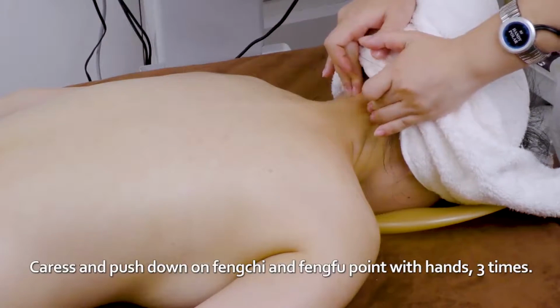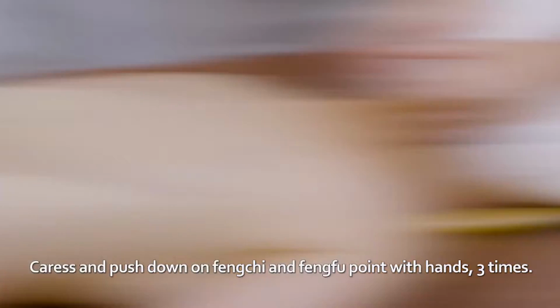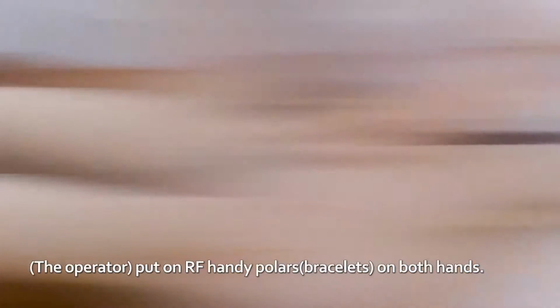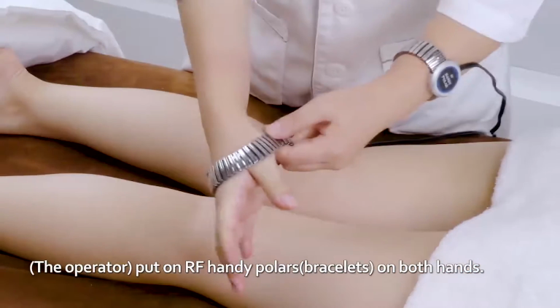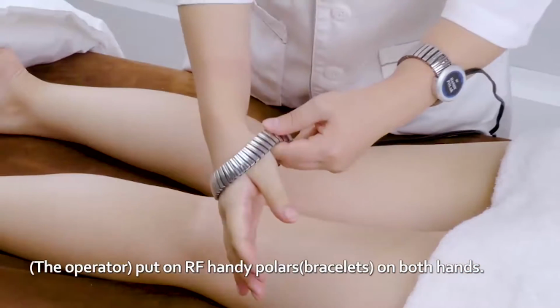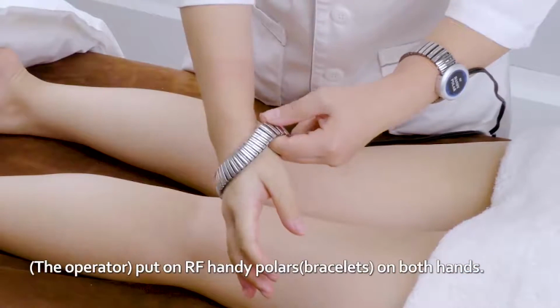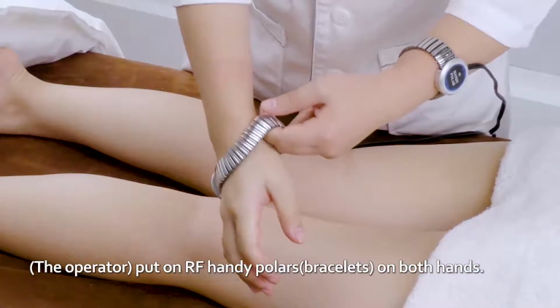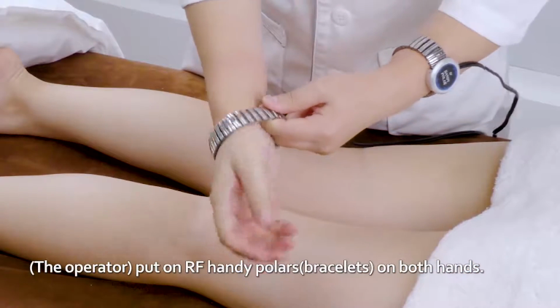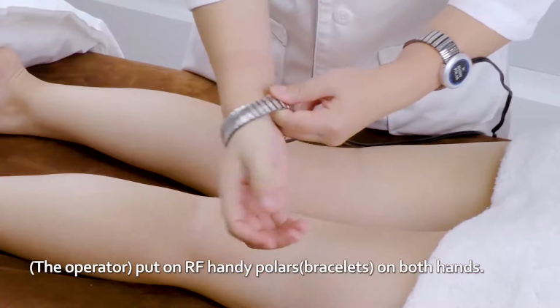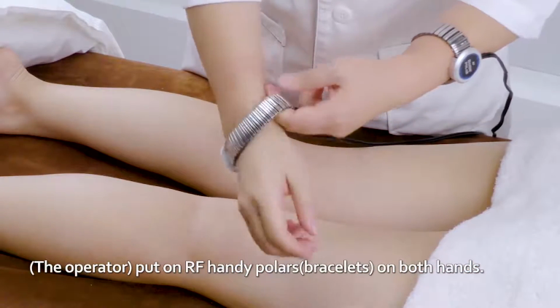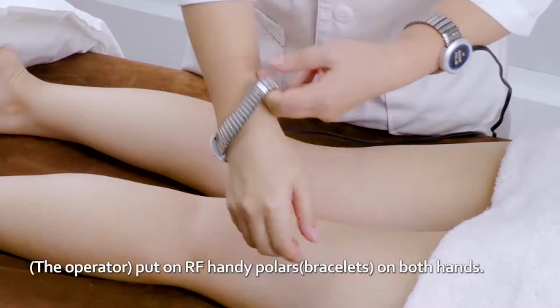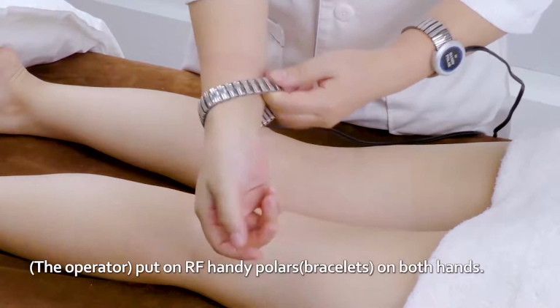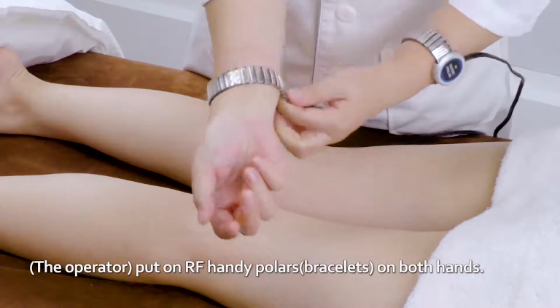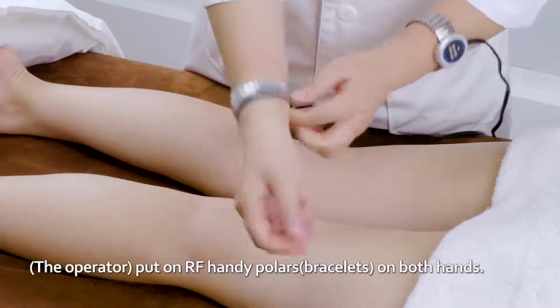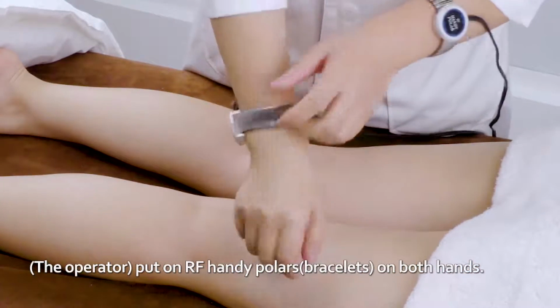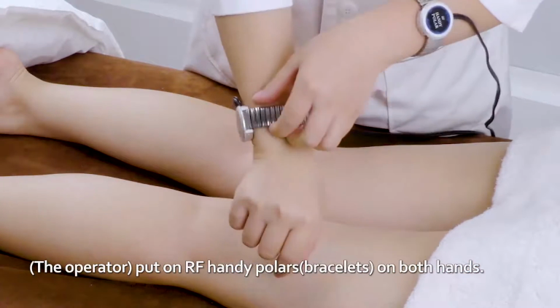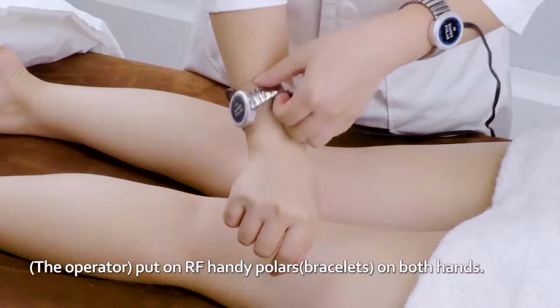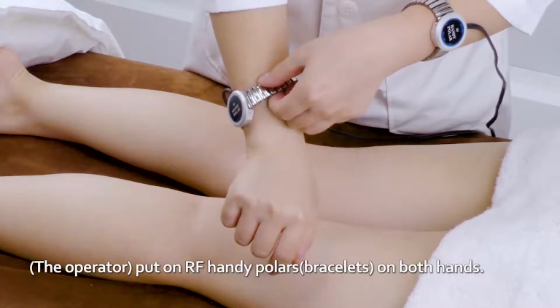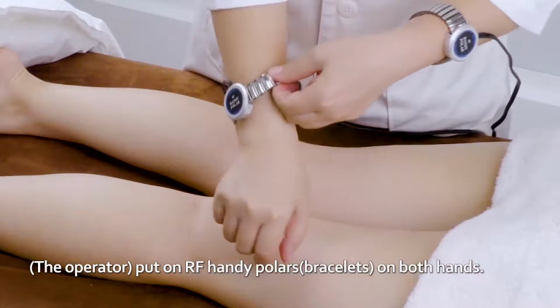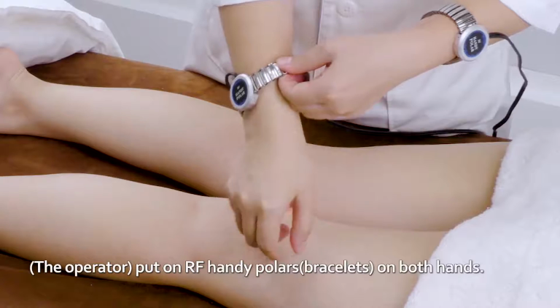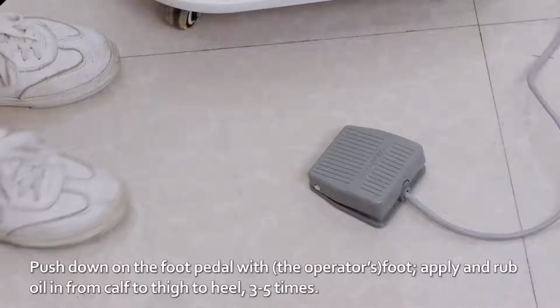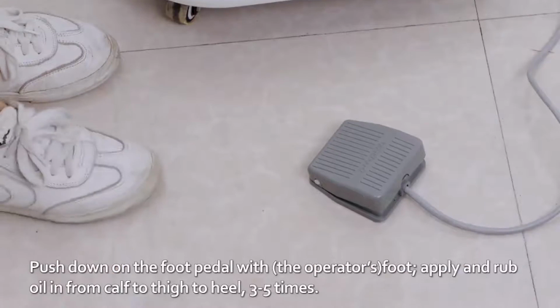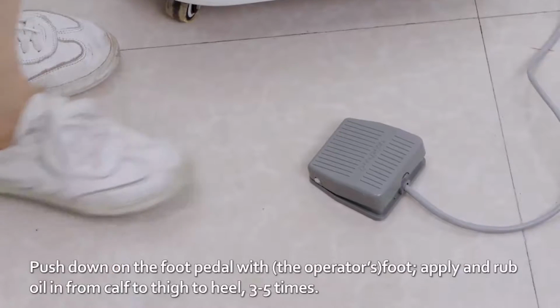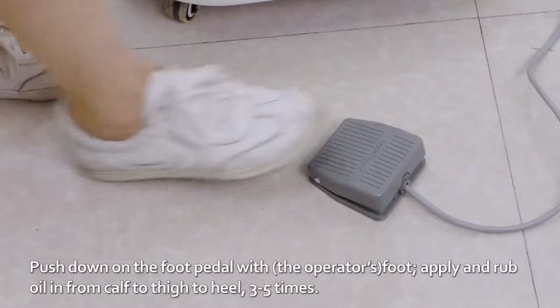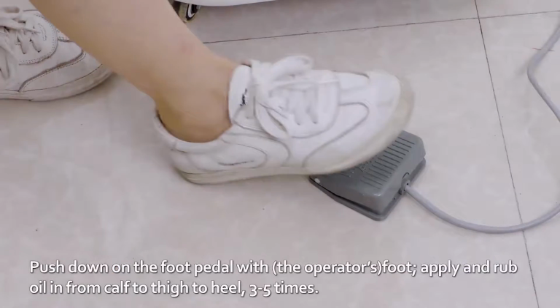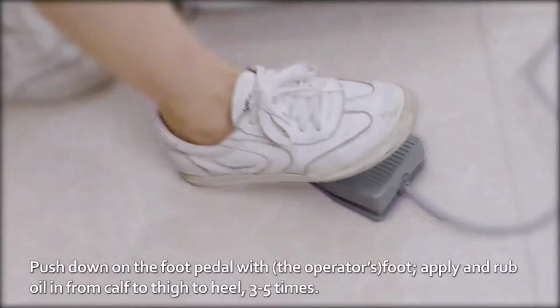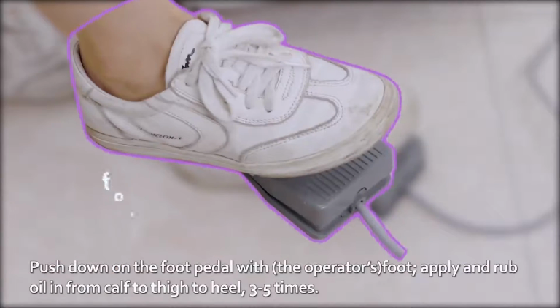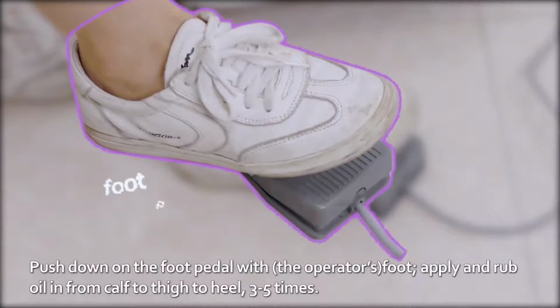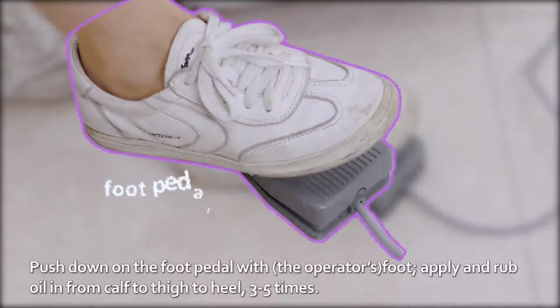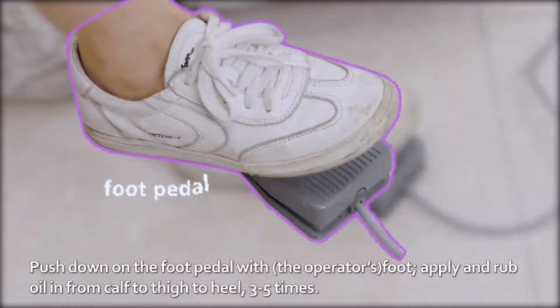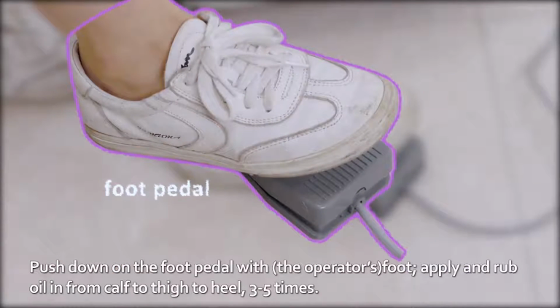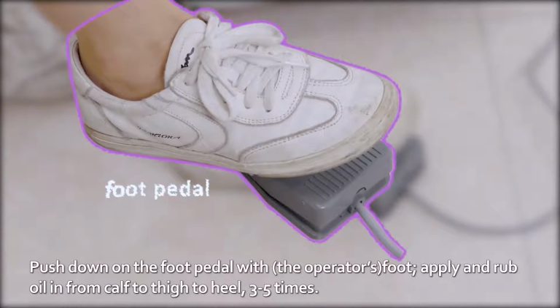Put an RF Handy Polar on both hands. Push down on the foot pedal with foot.